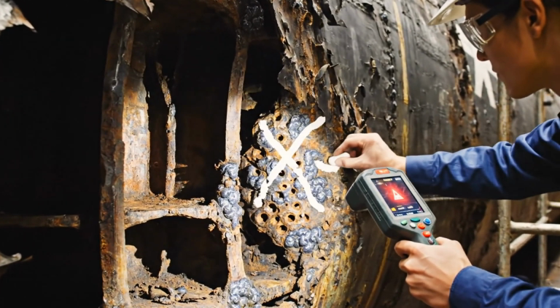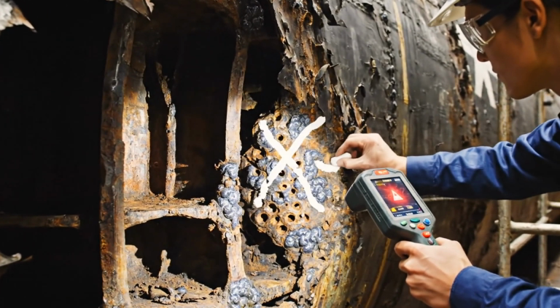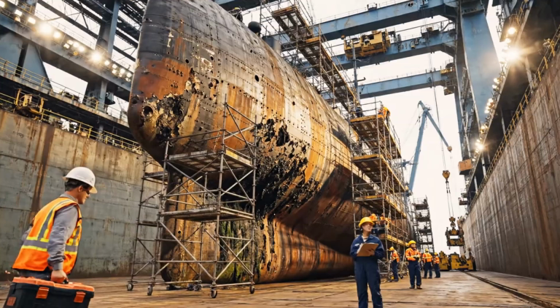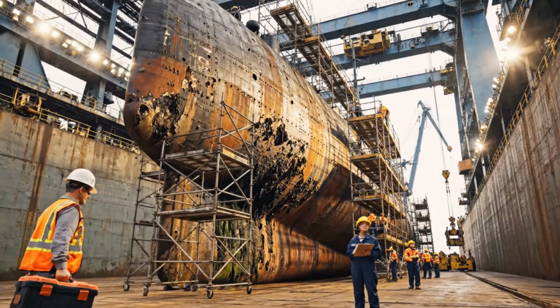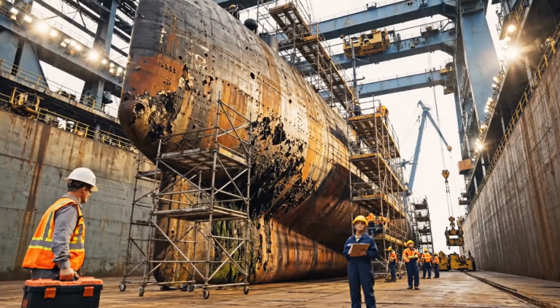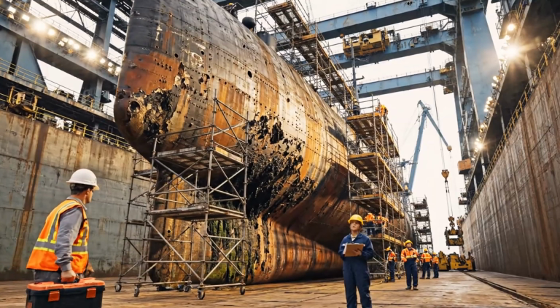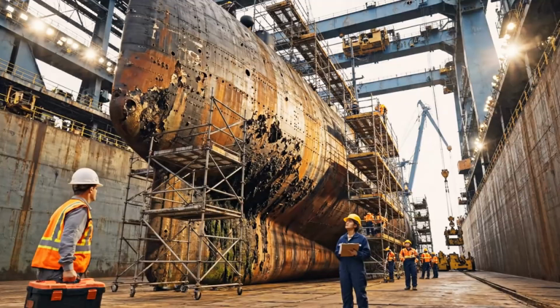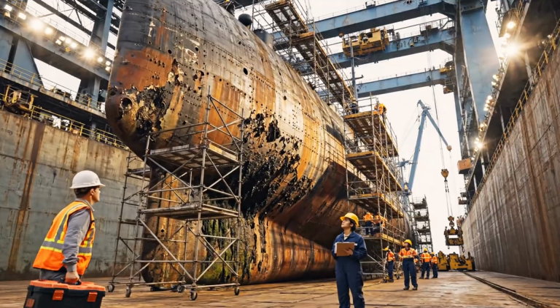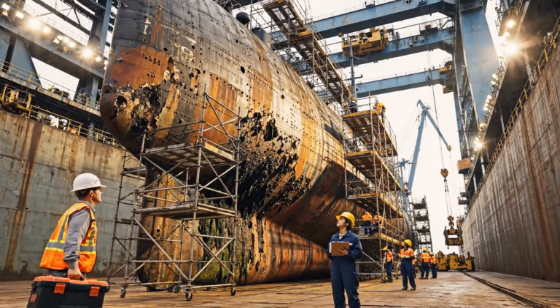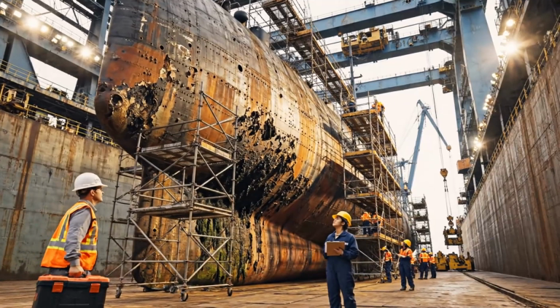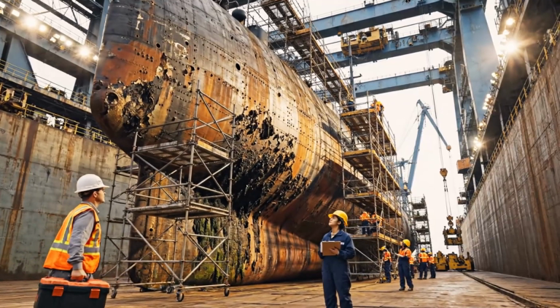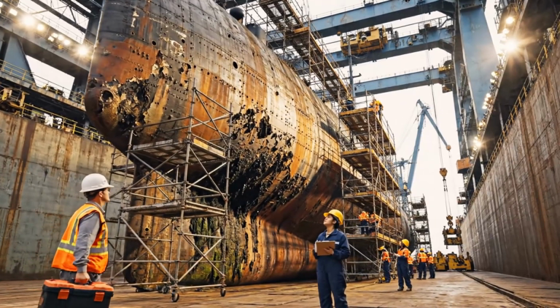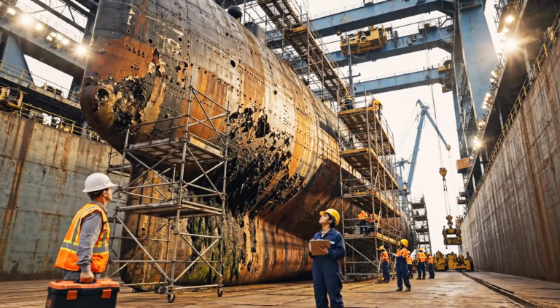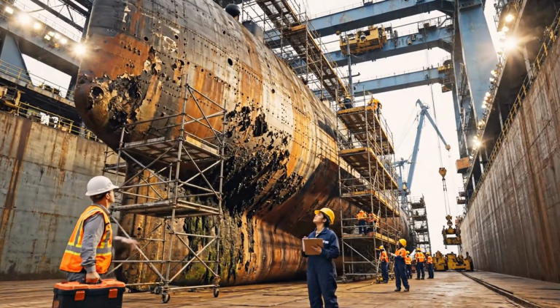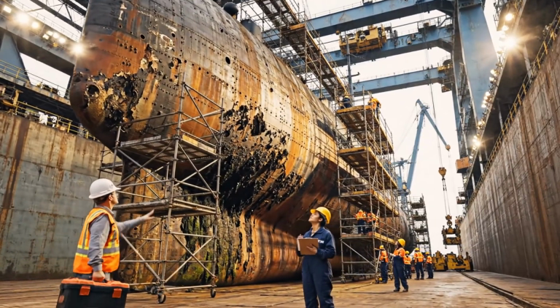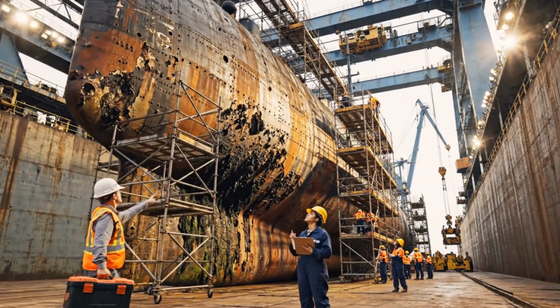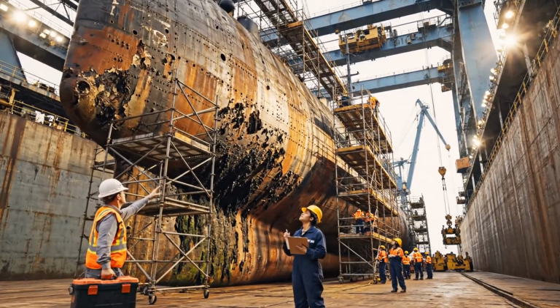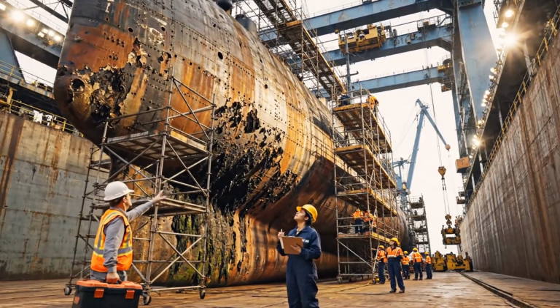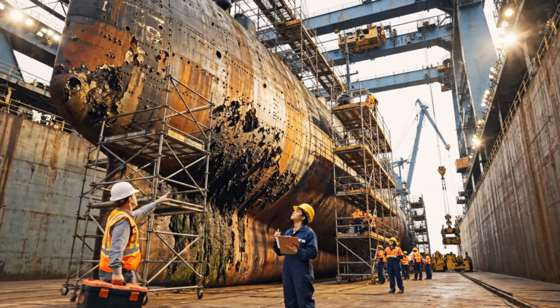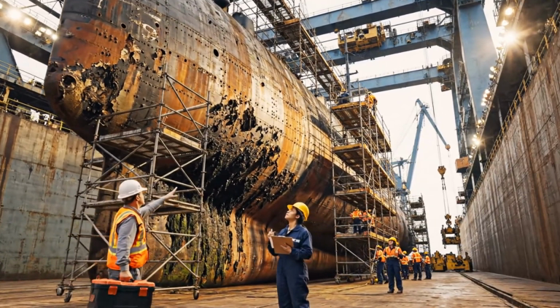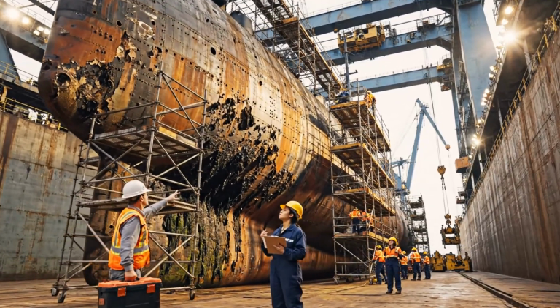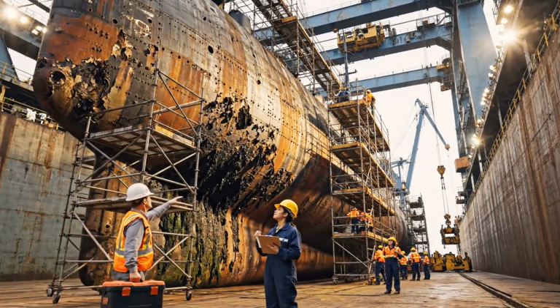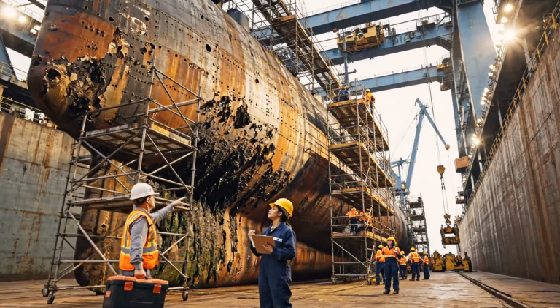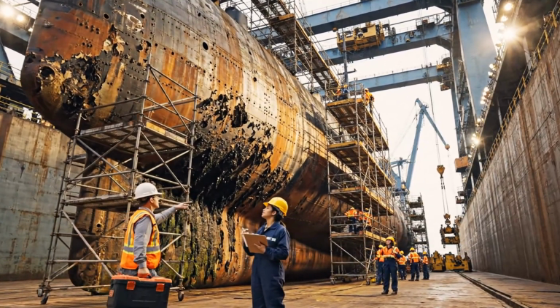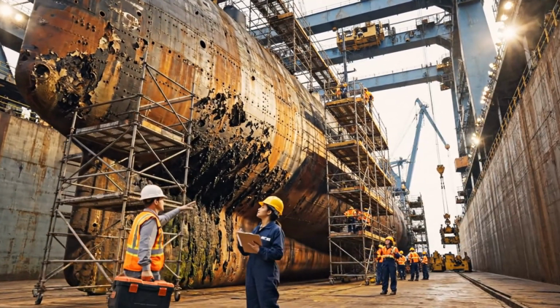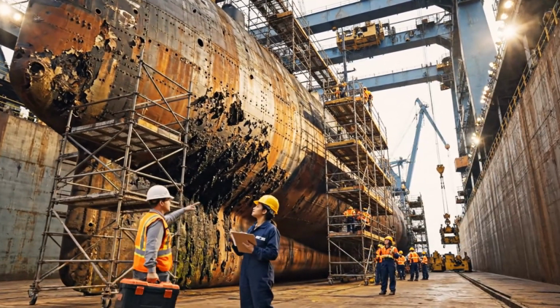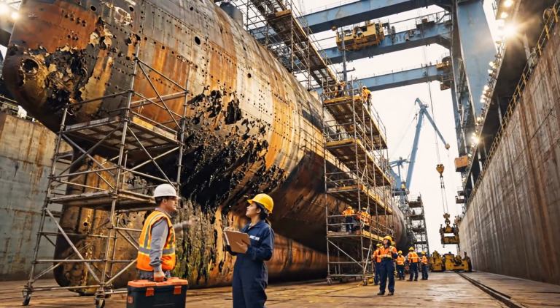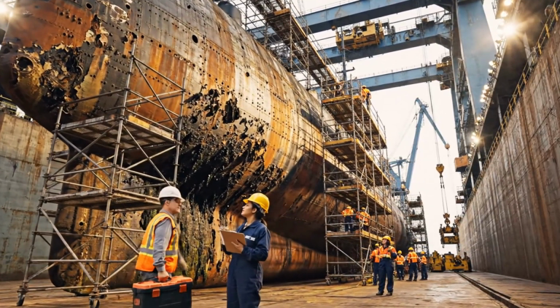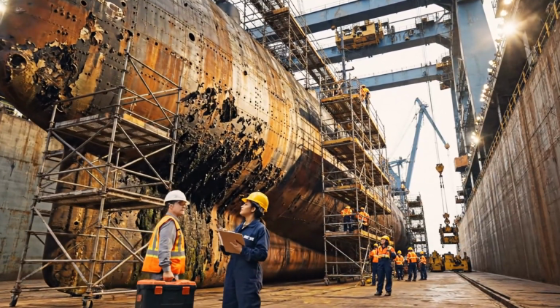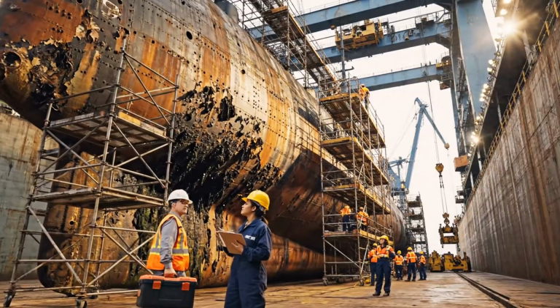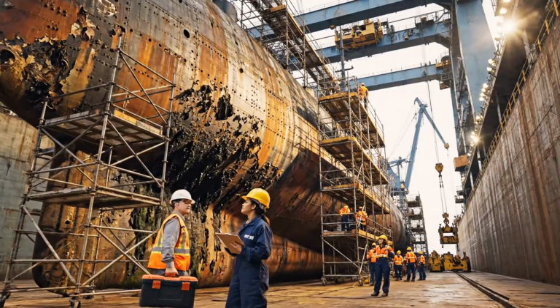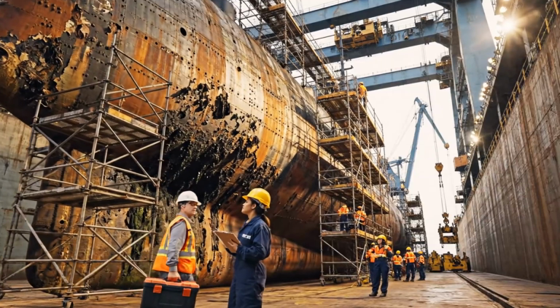The corrosion here is worse than anticipated. Yes, especially near the bow plating. We need to prioritize that section.